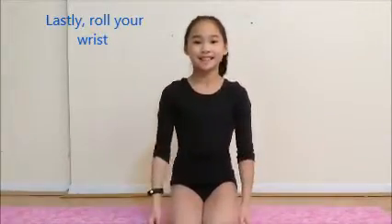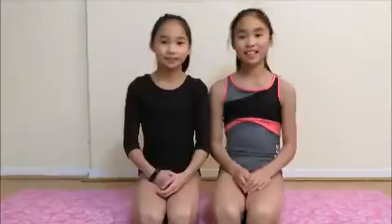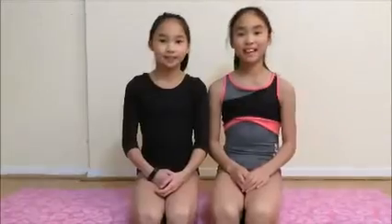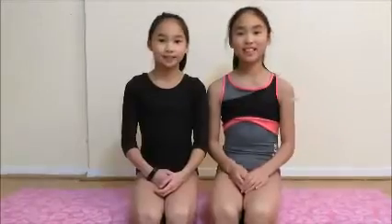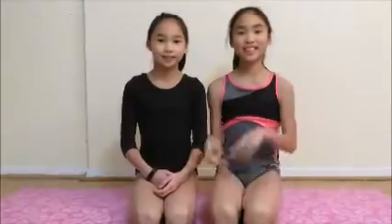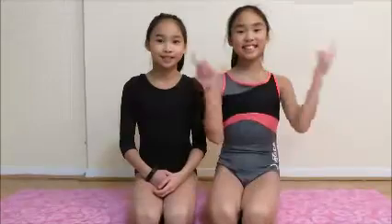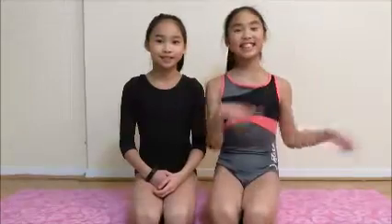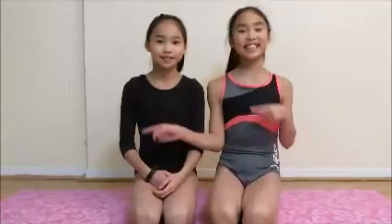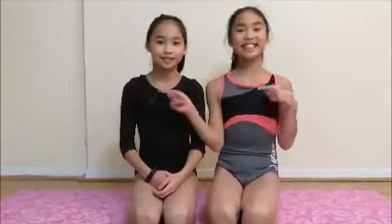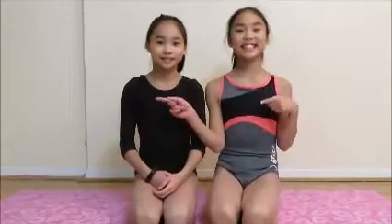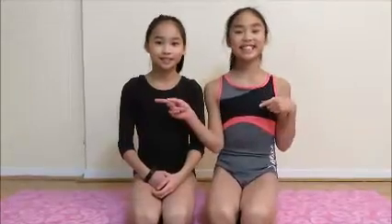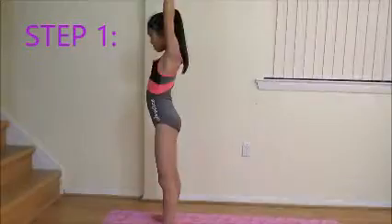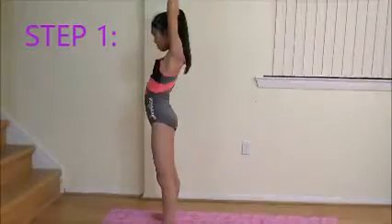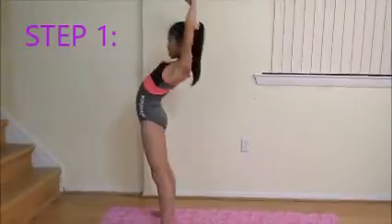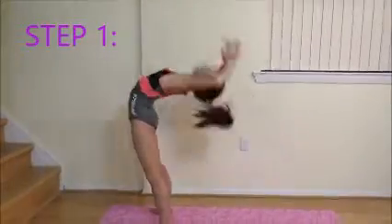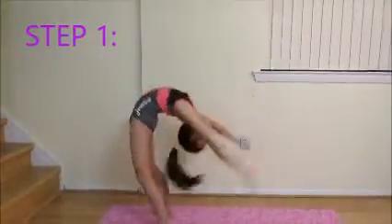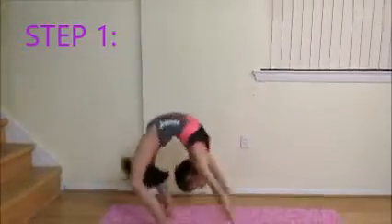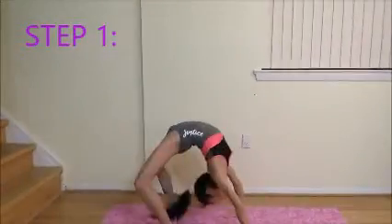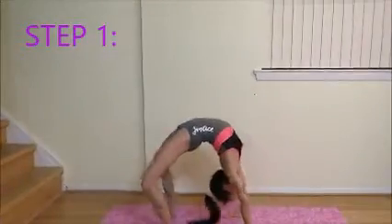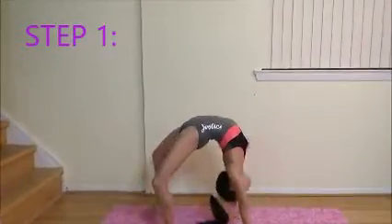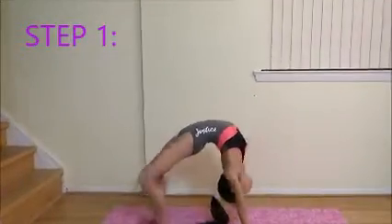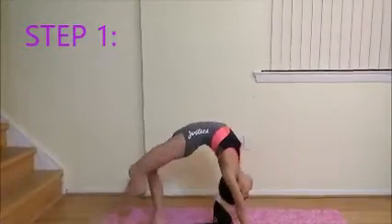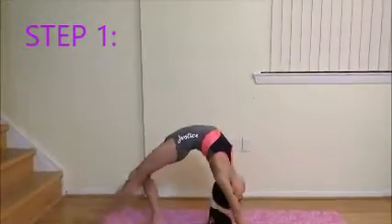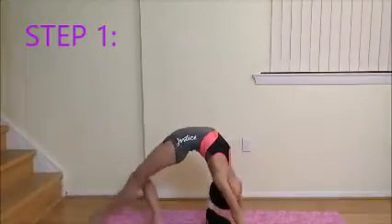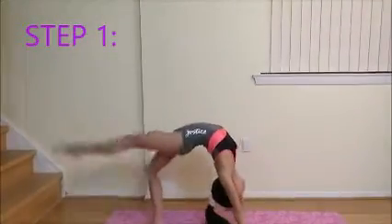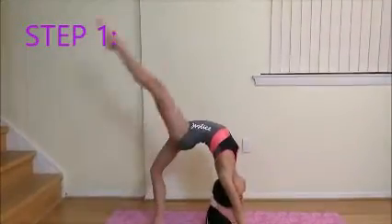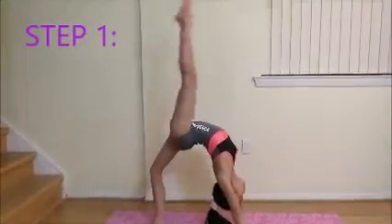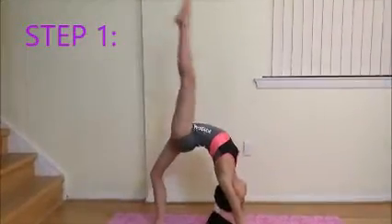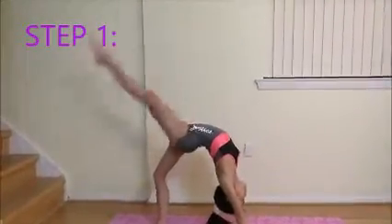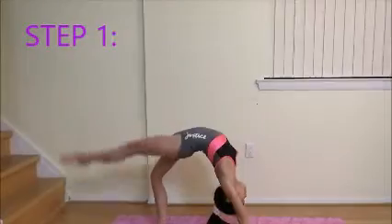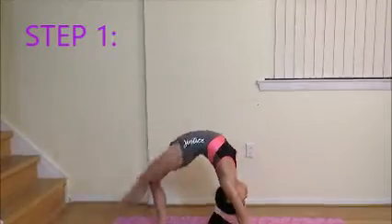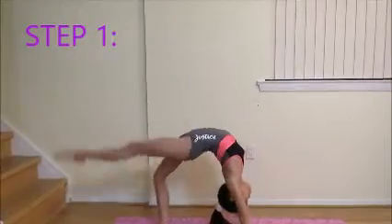We can get started. Step 1: In your bridge, practice kicking up and down.